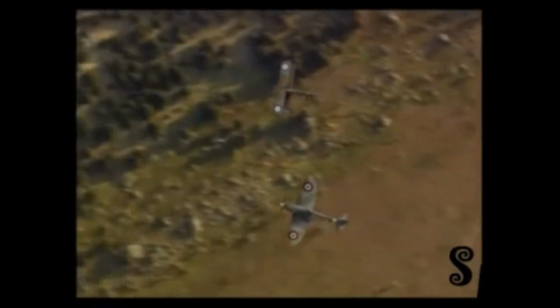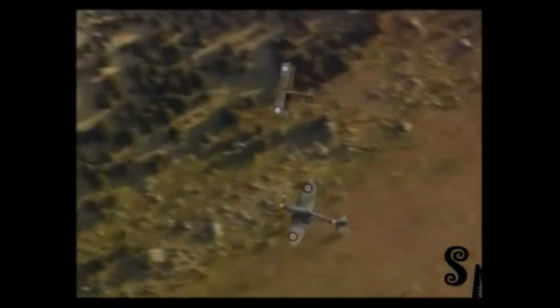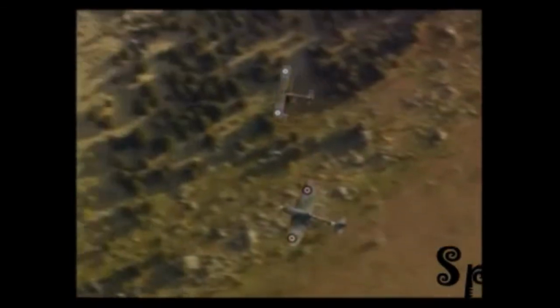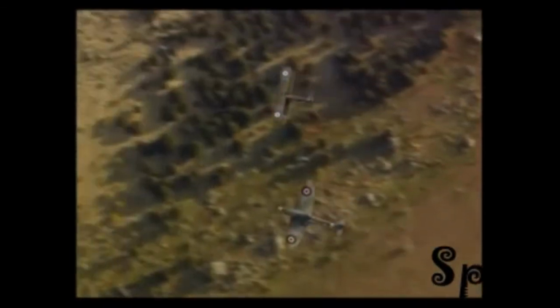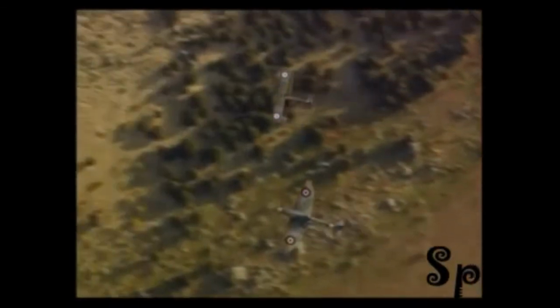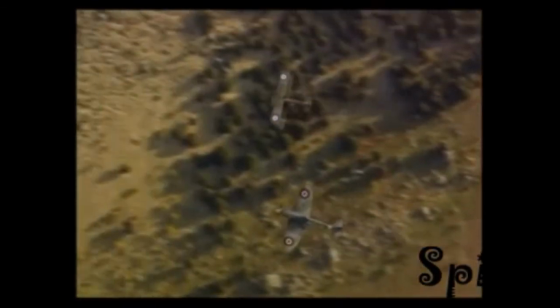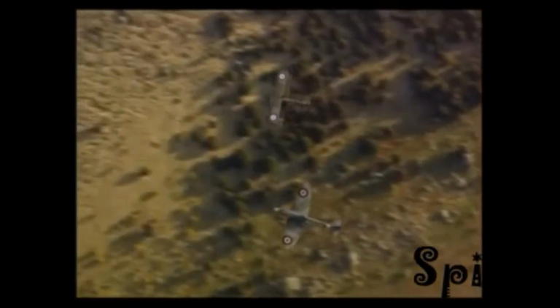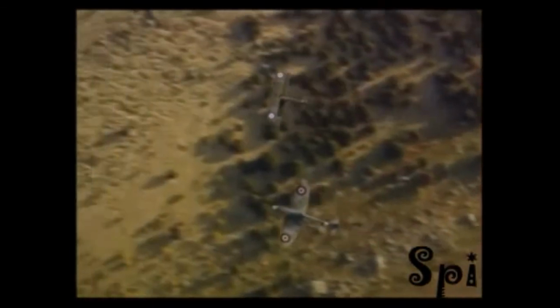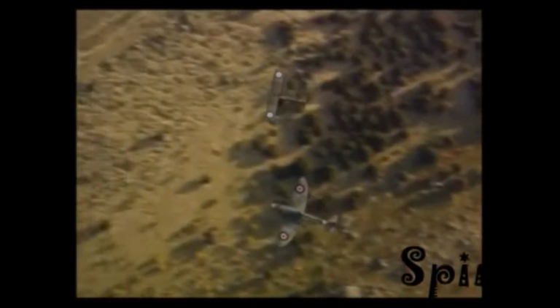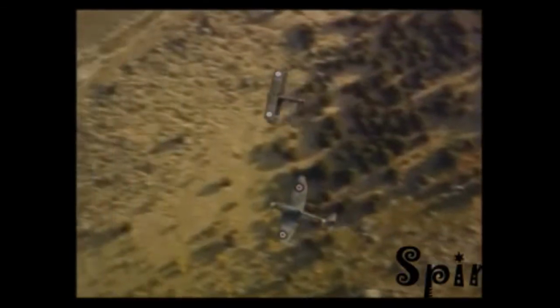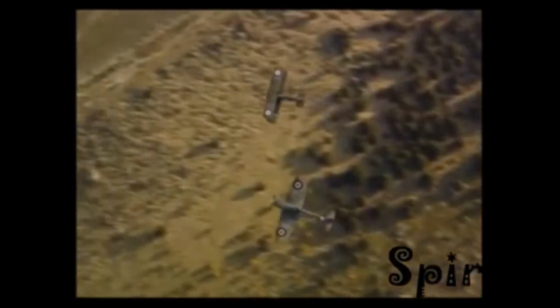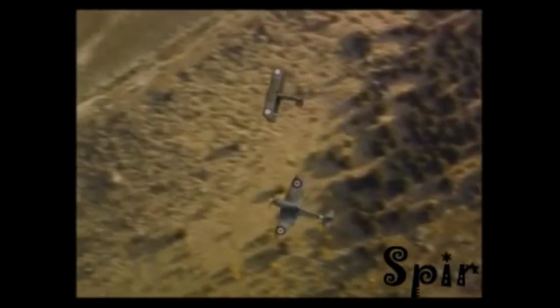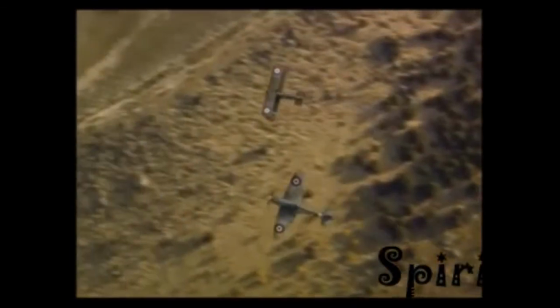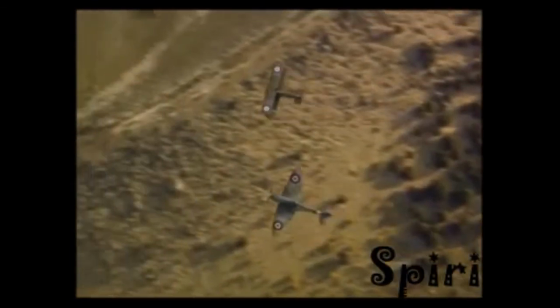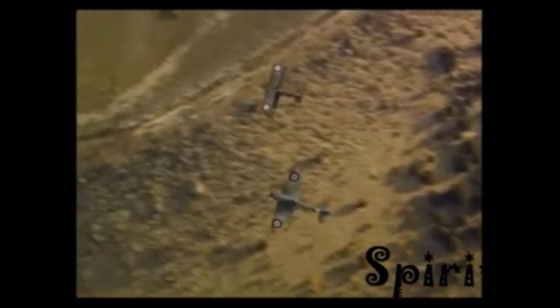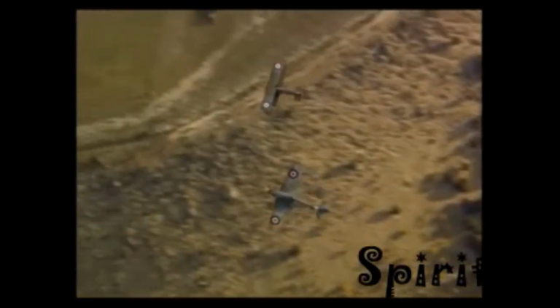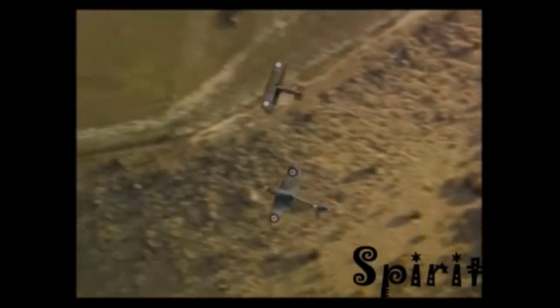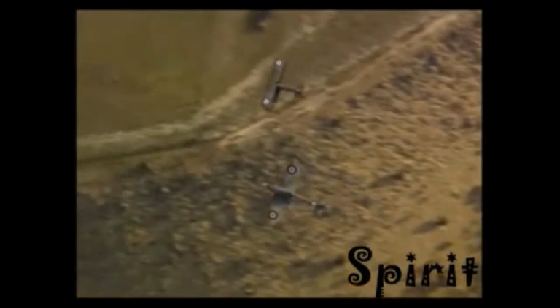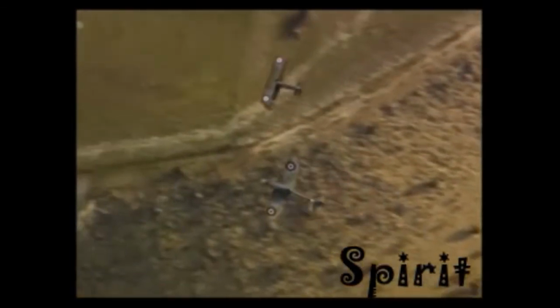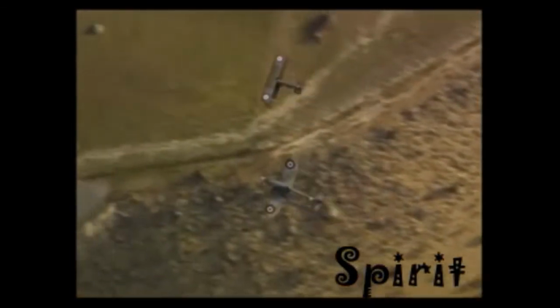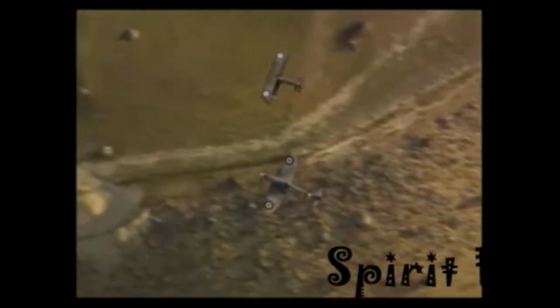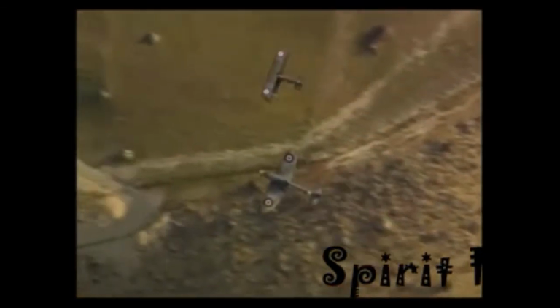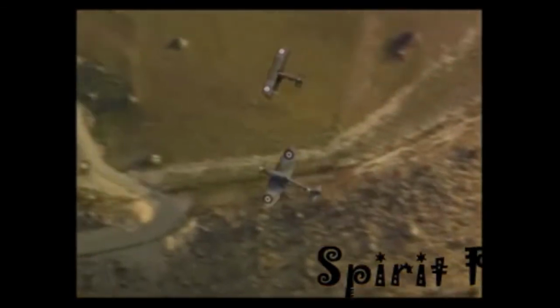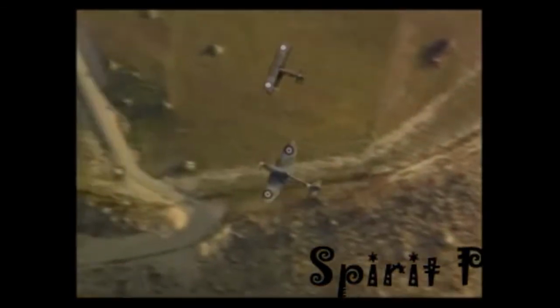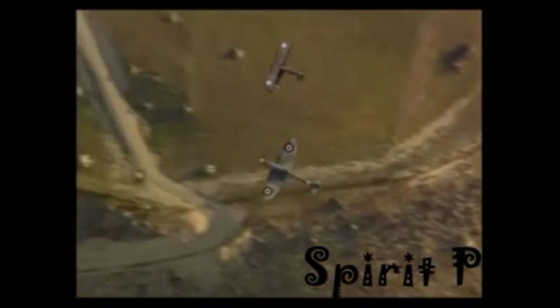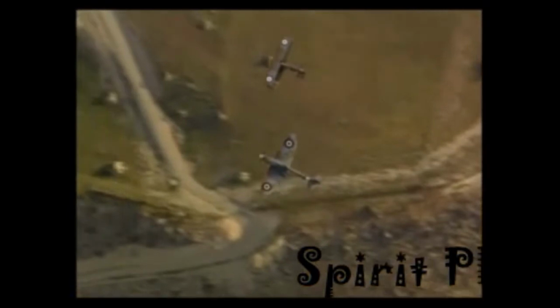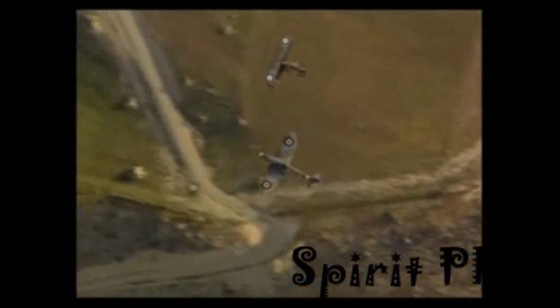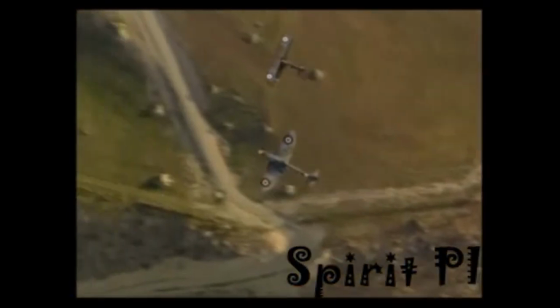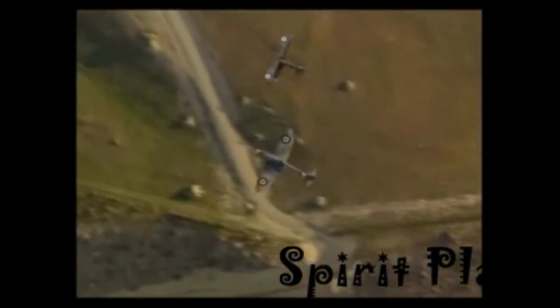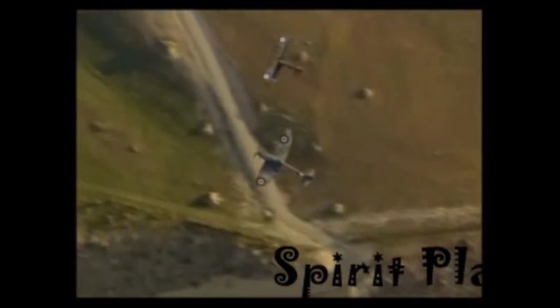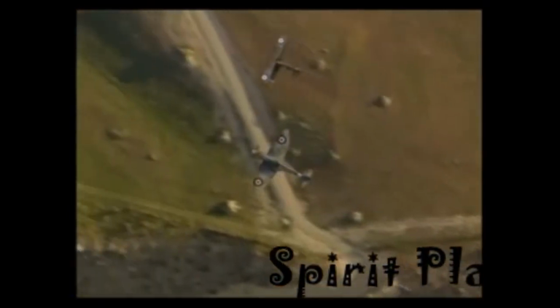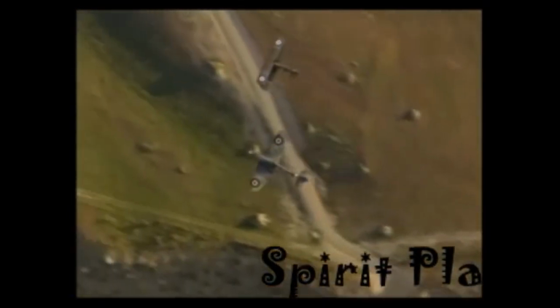Those magnificent men in their flying machines — they go up to the up up.